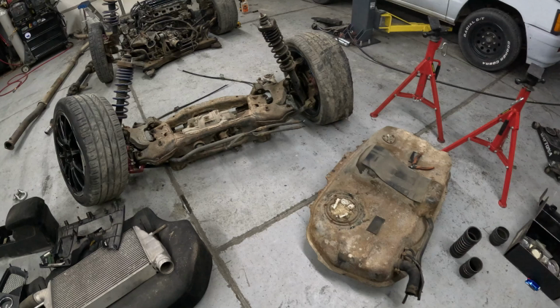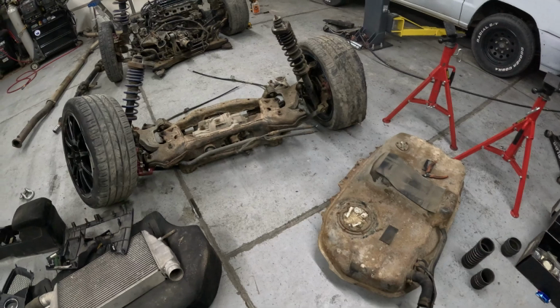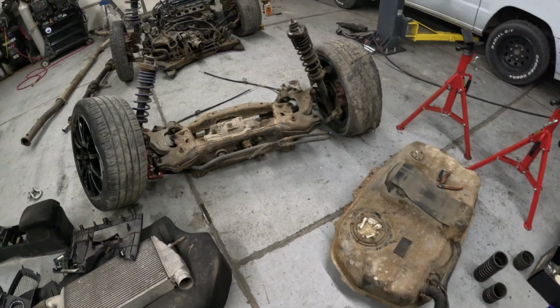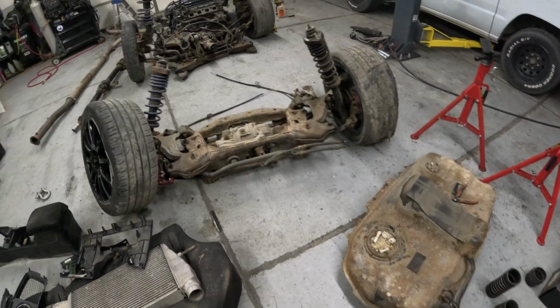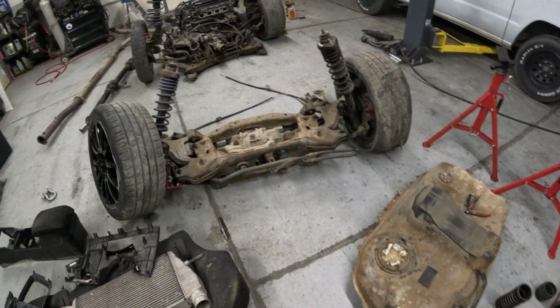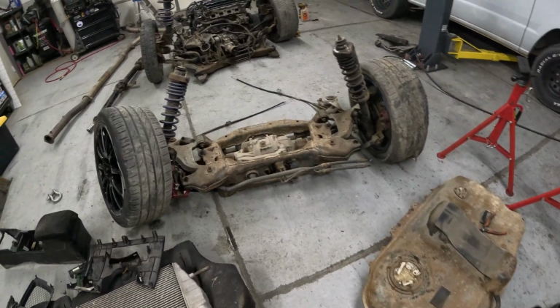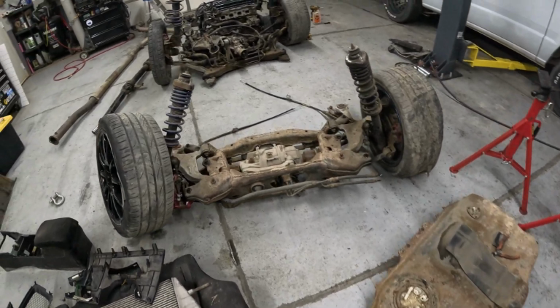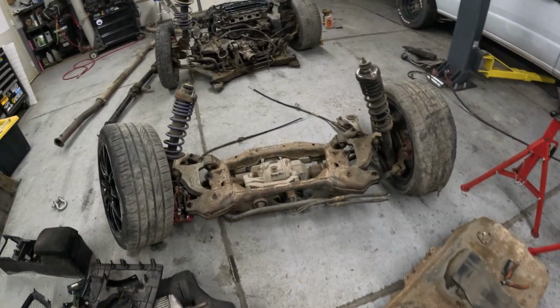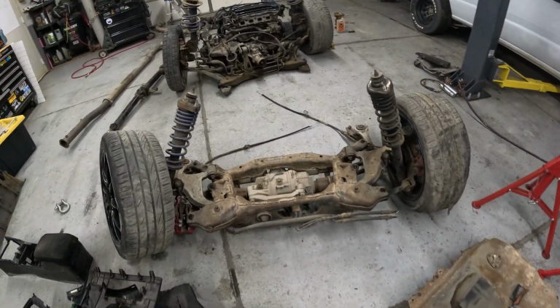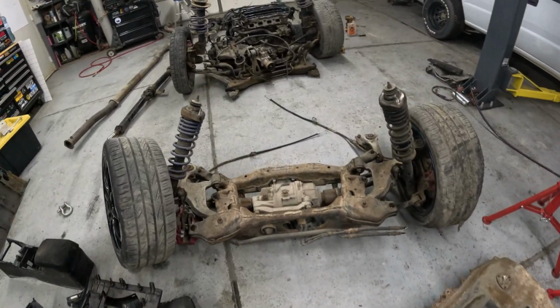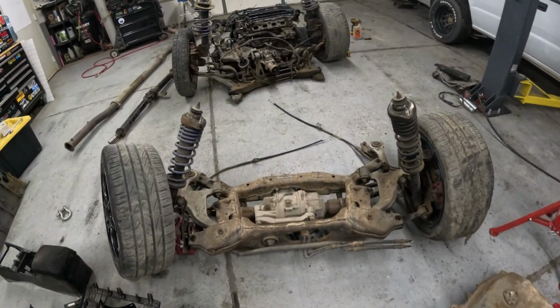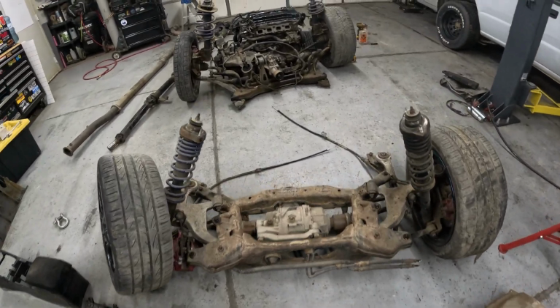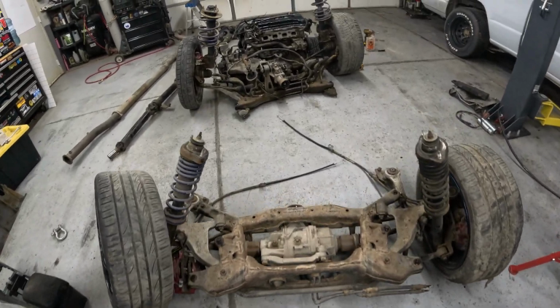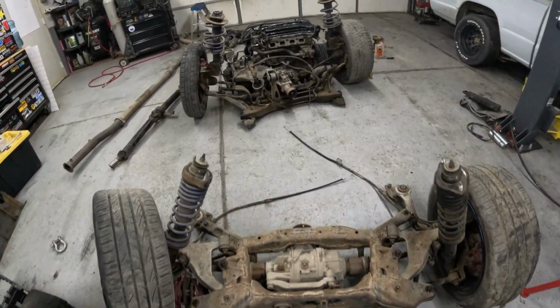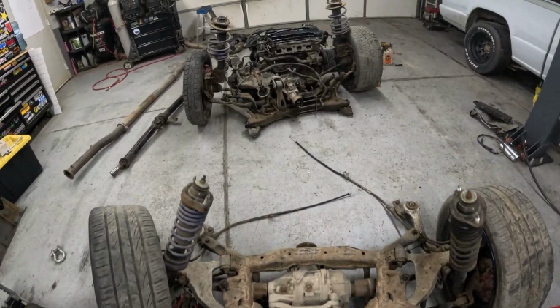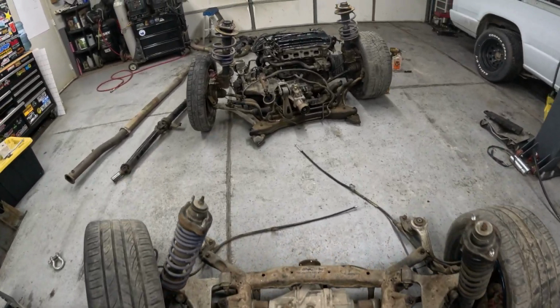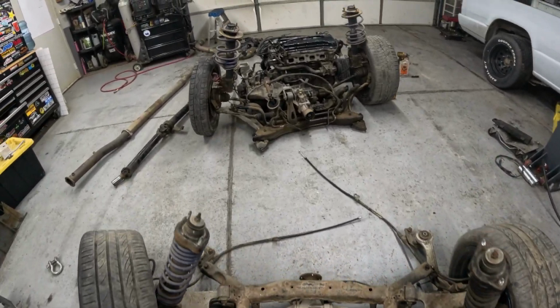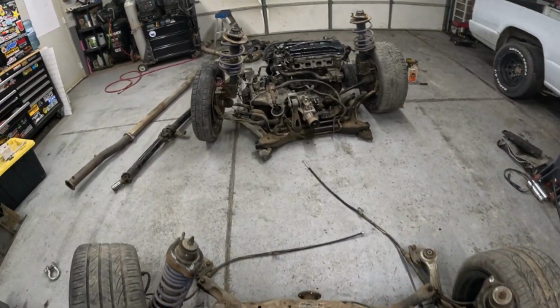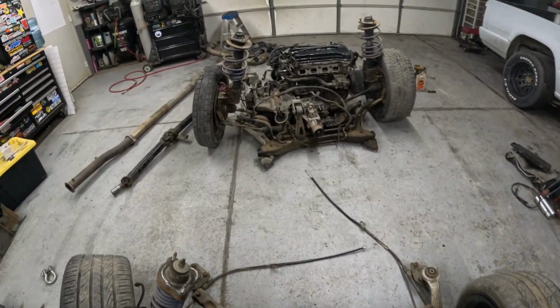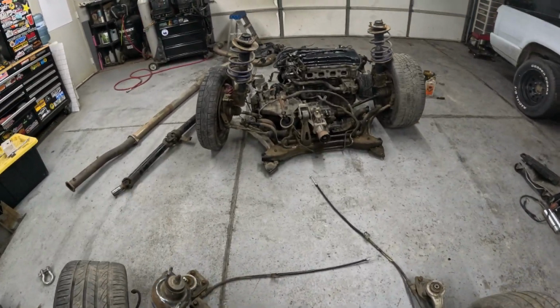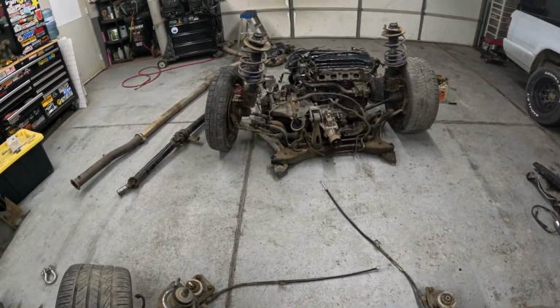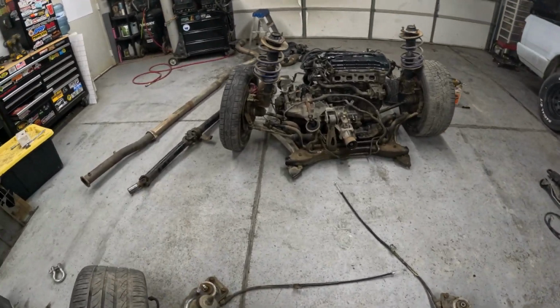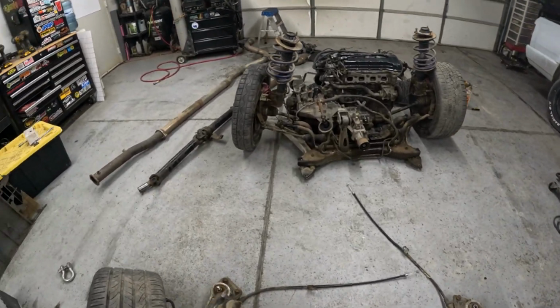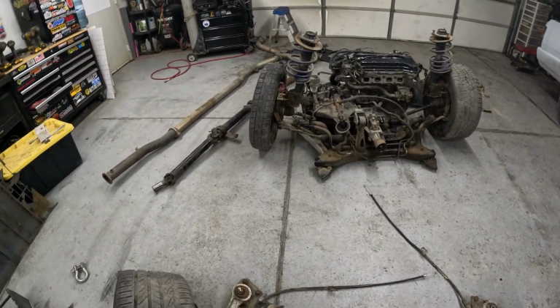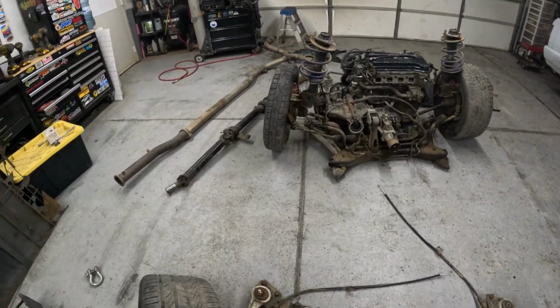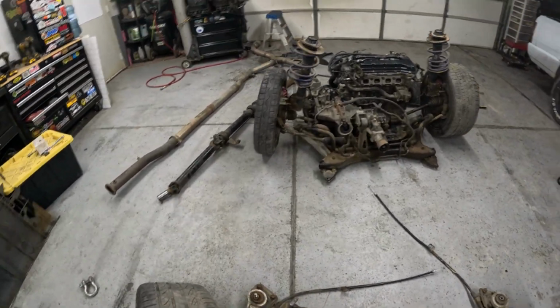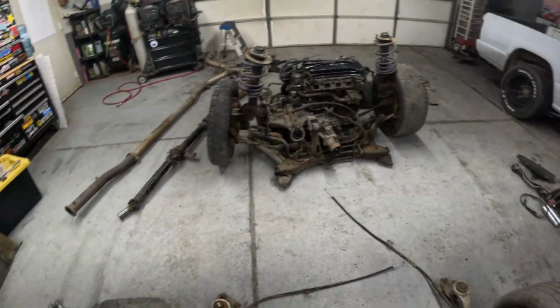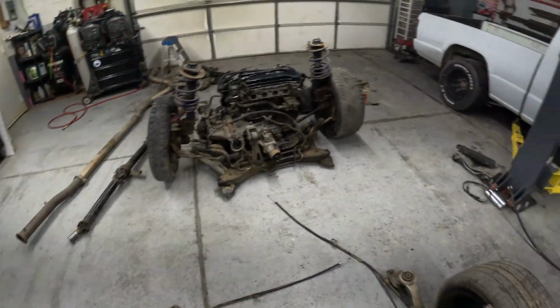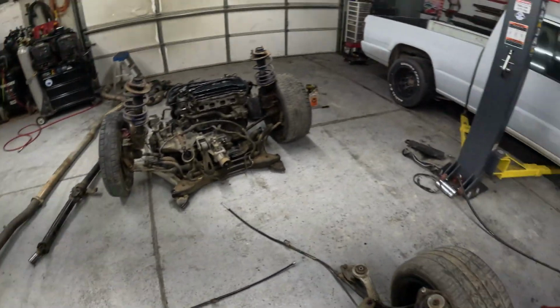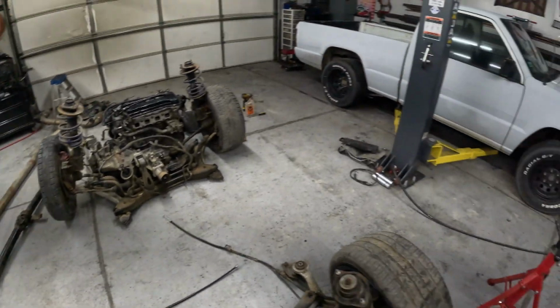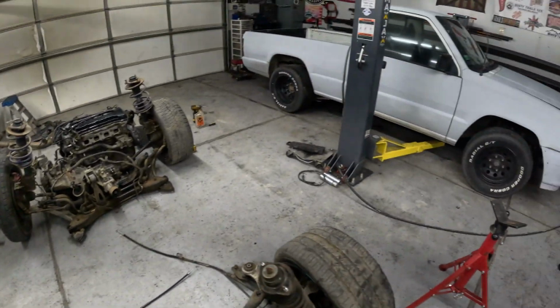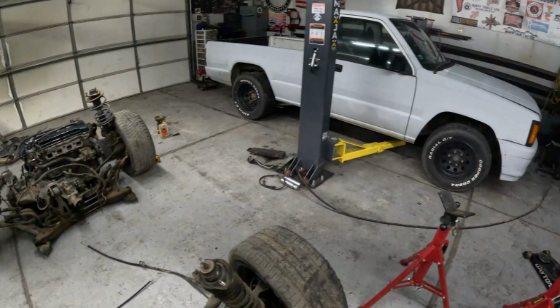And that's all of this drivetrain — it'll be going into the Mighty Max.